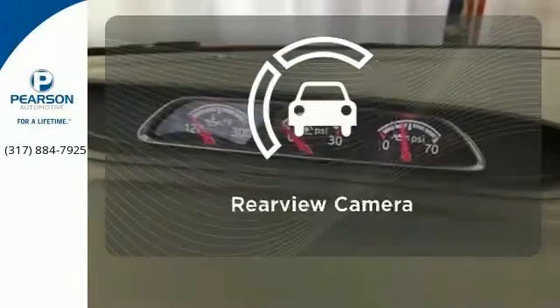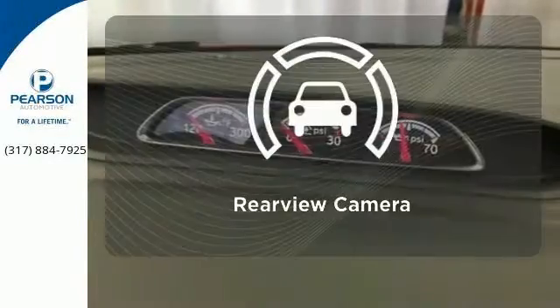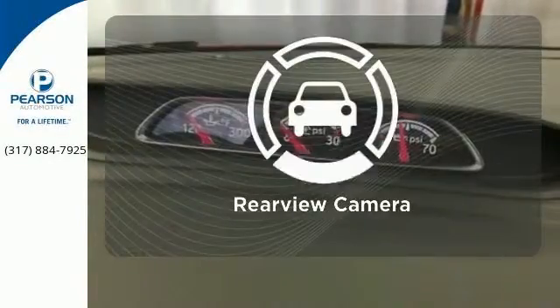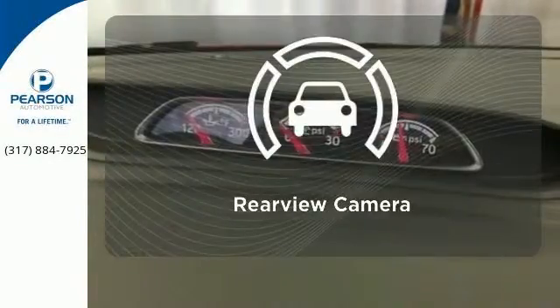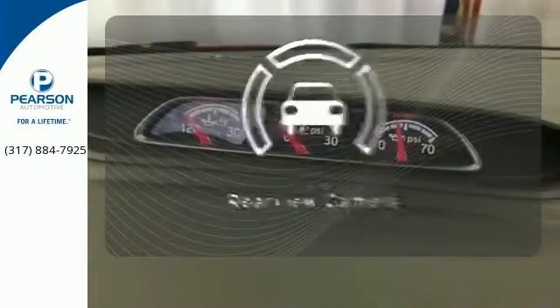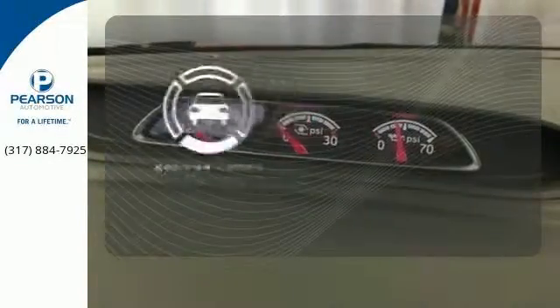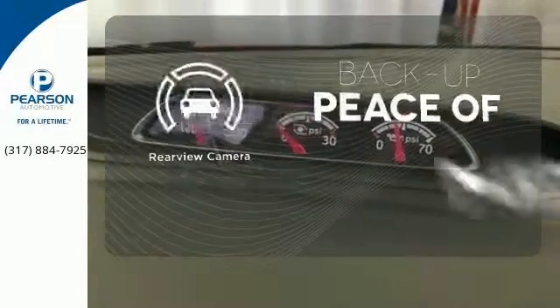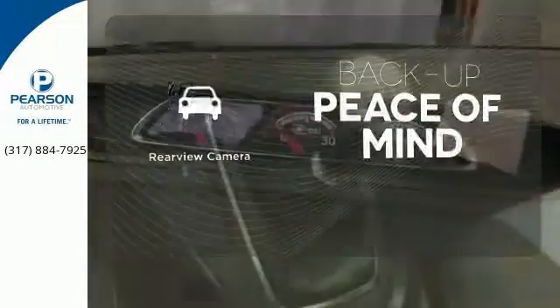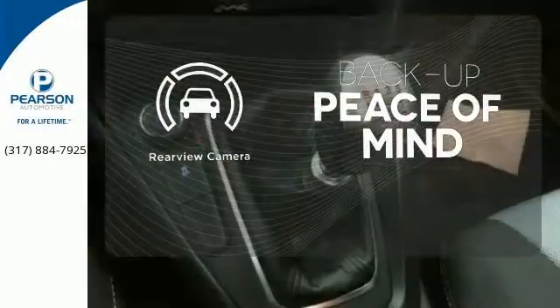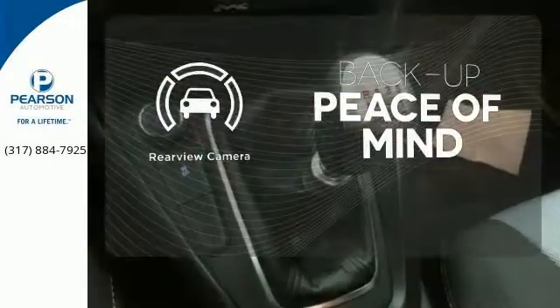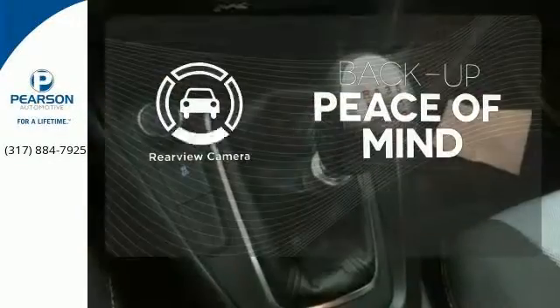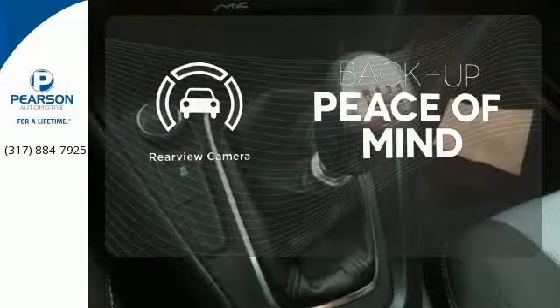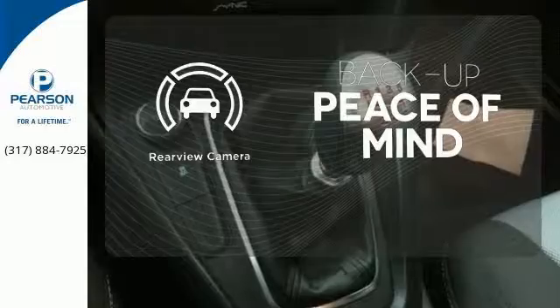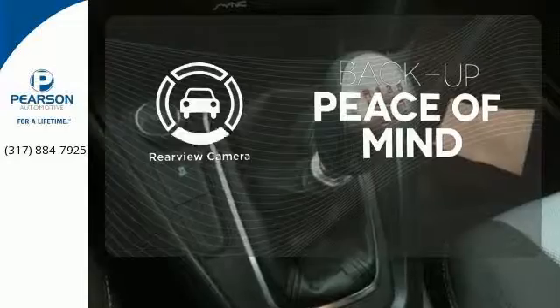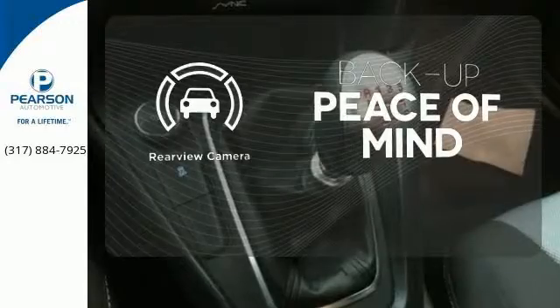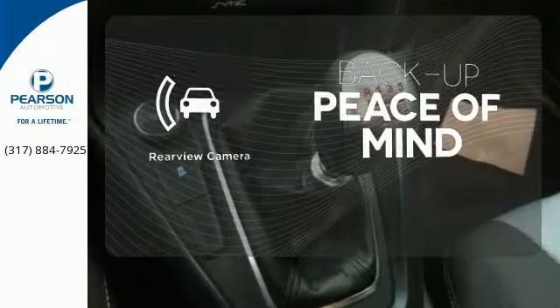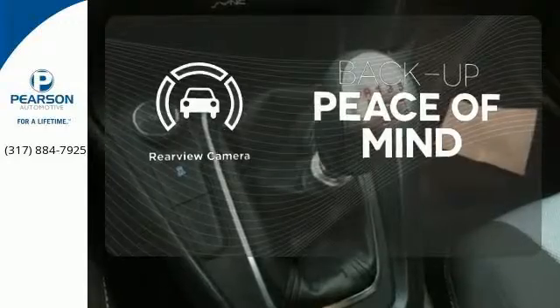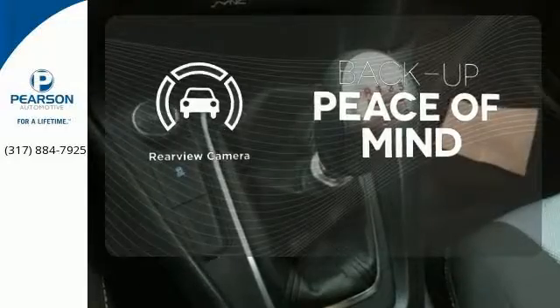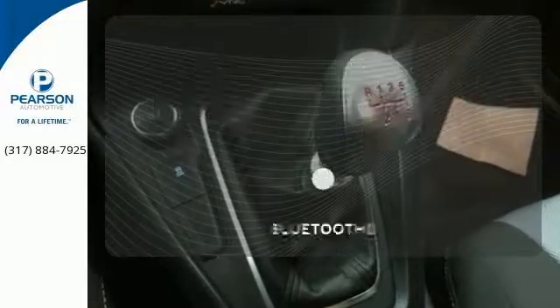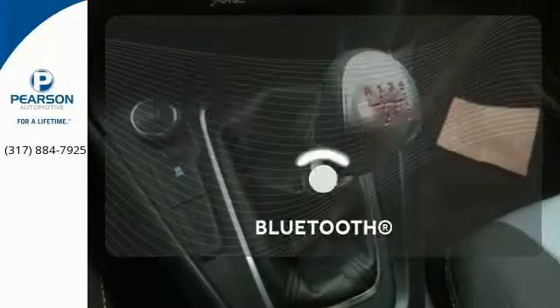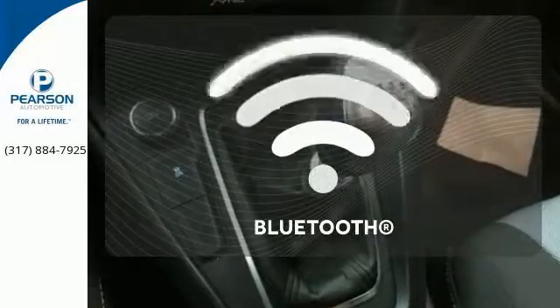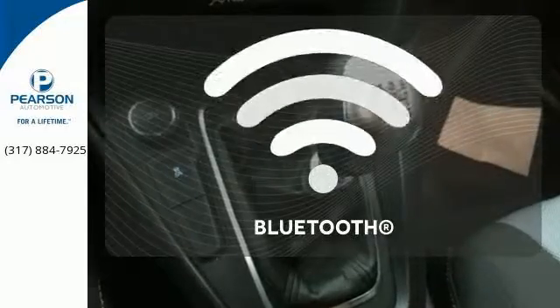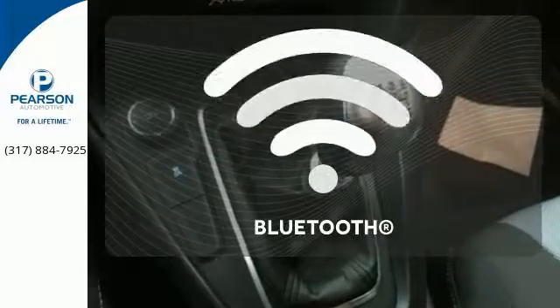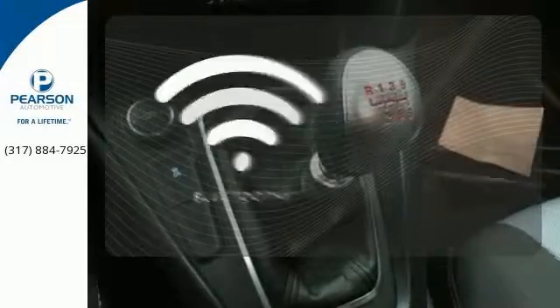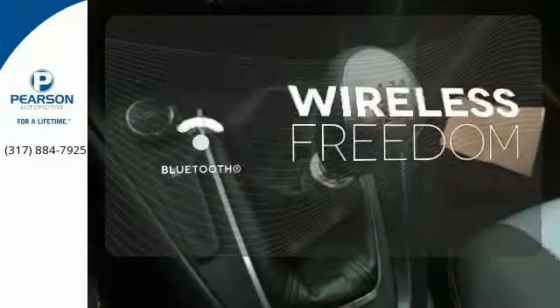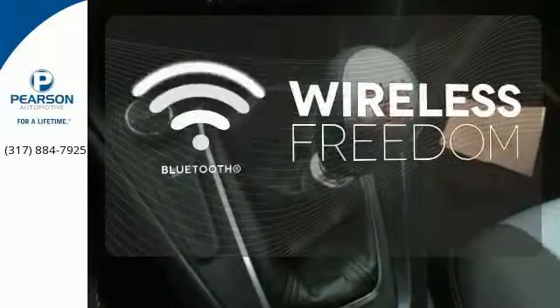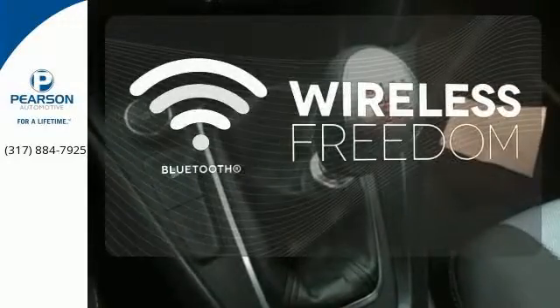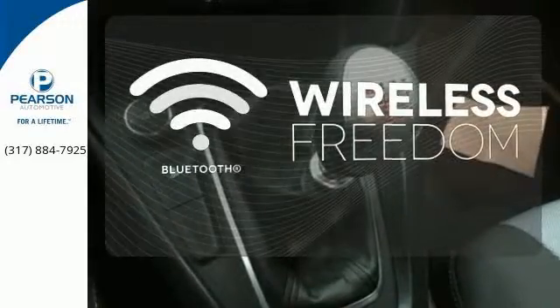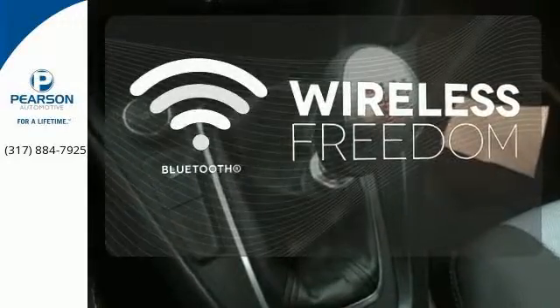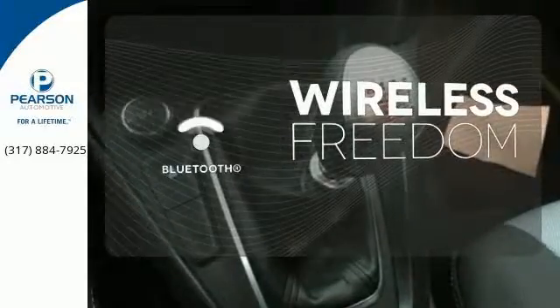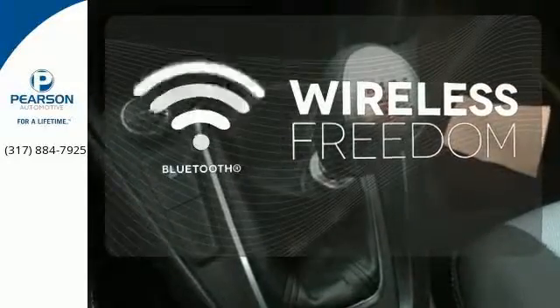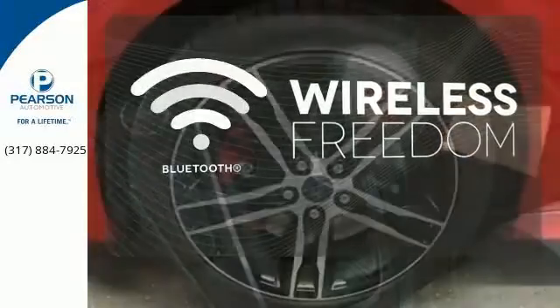Hindsight is 20-20 with the backup camera. You don't have to put your life on hold when you have Bluetooth.